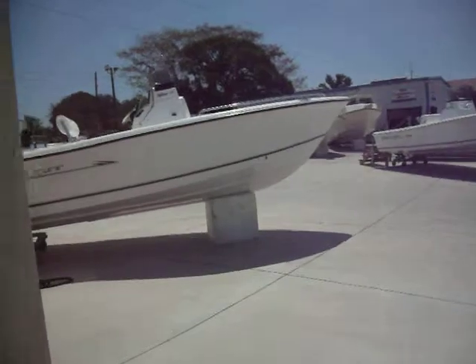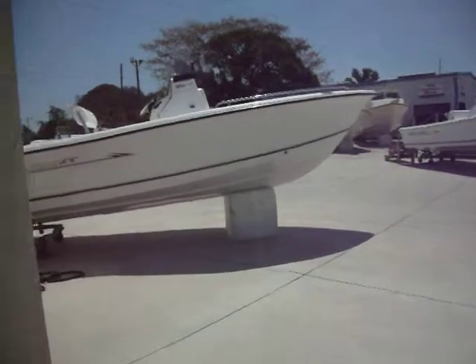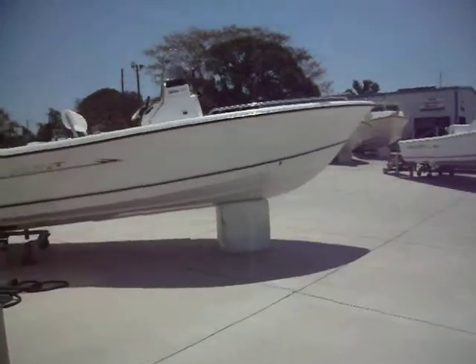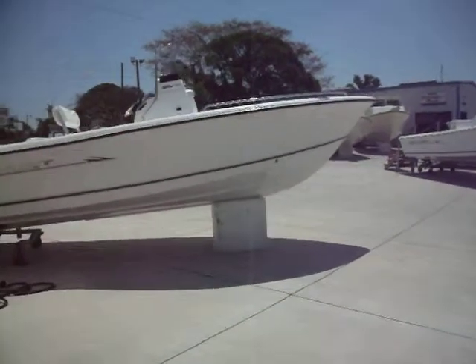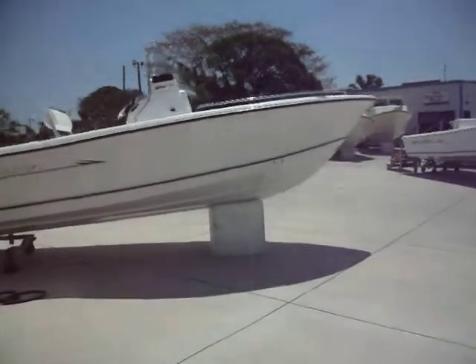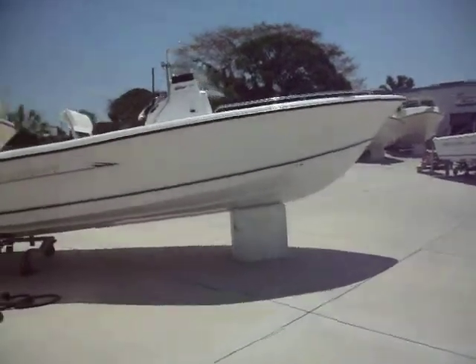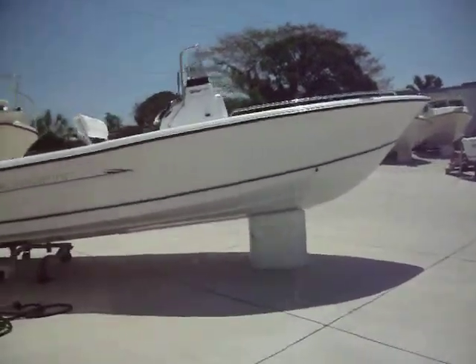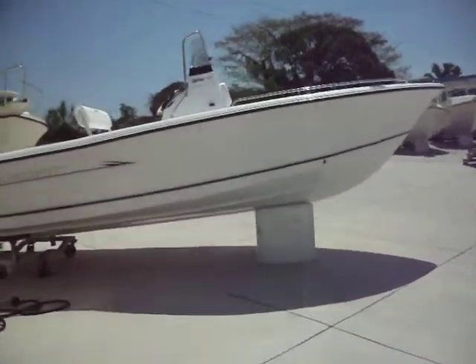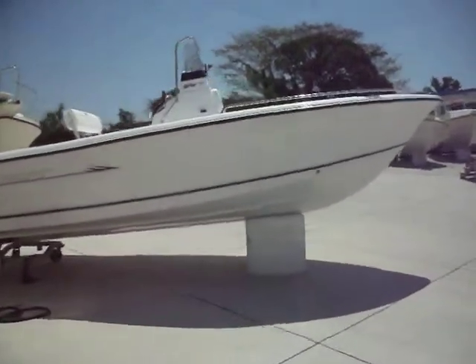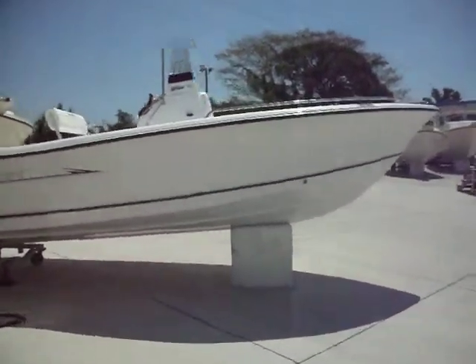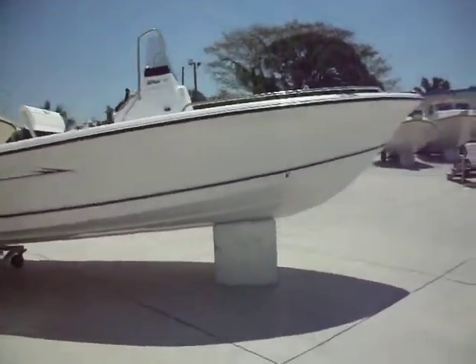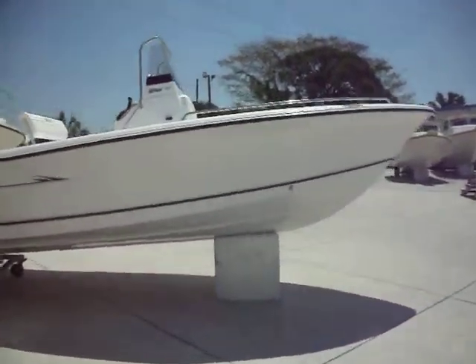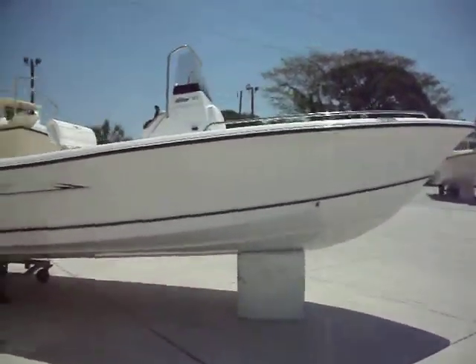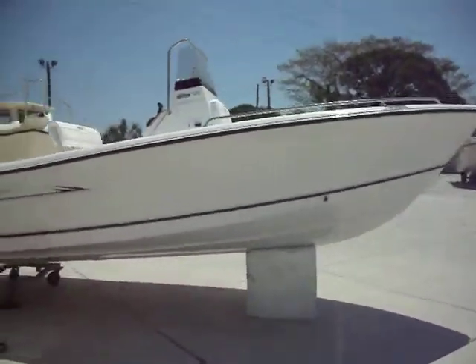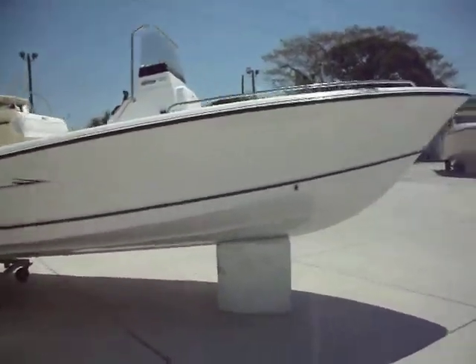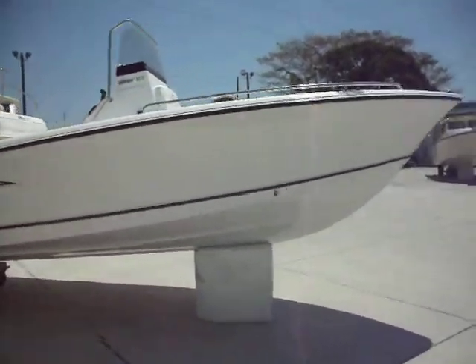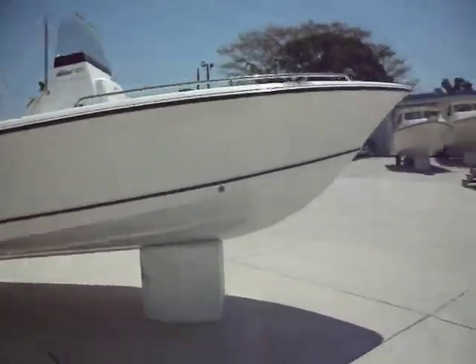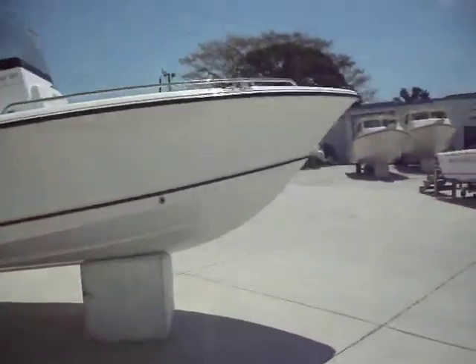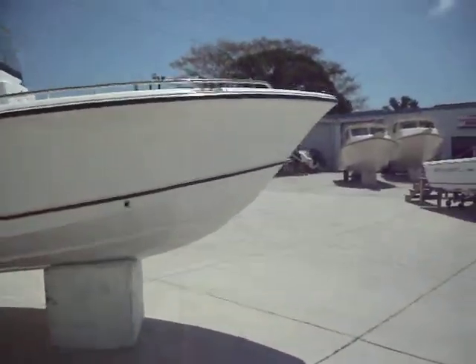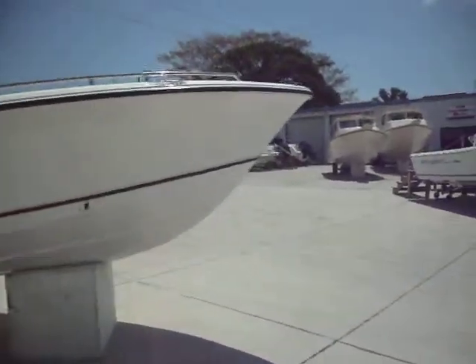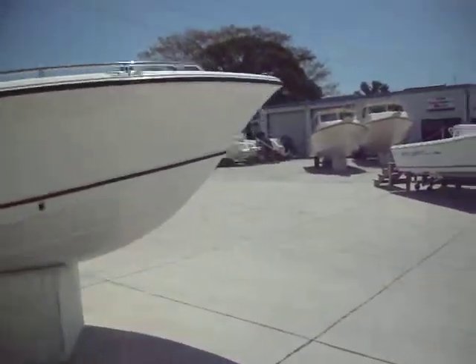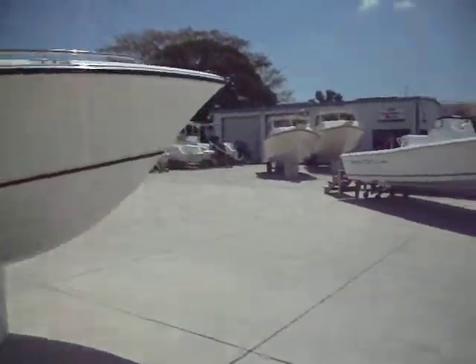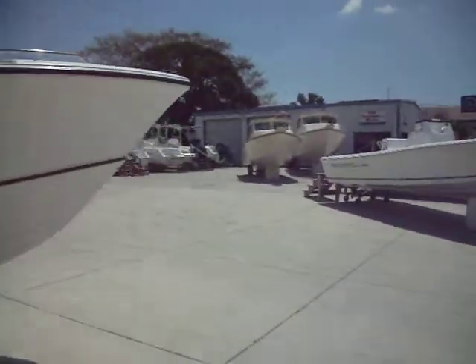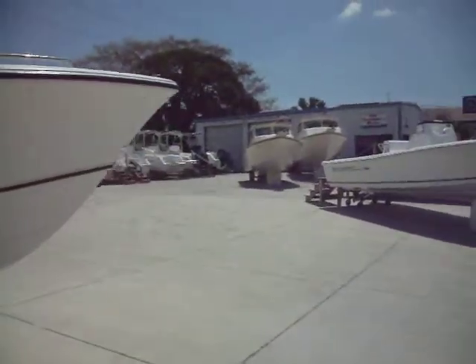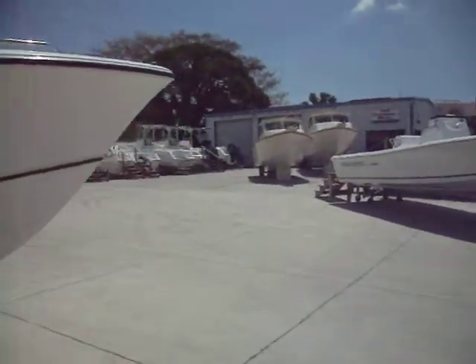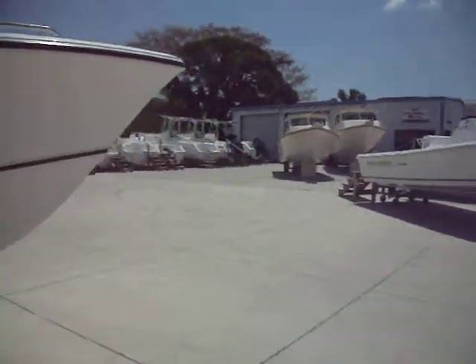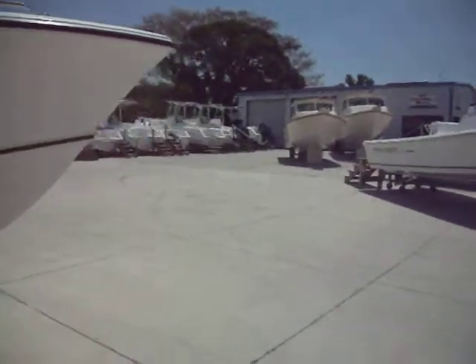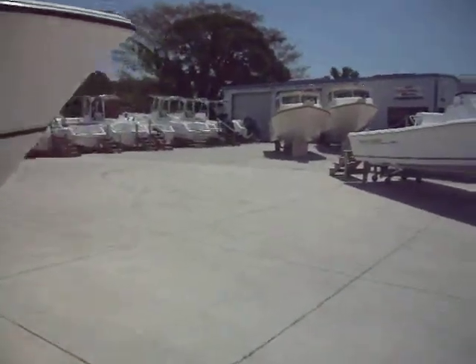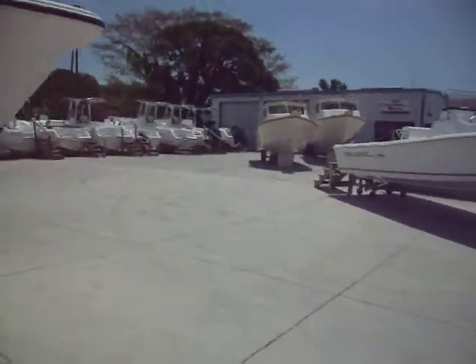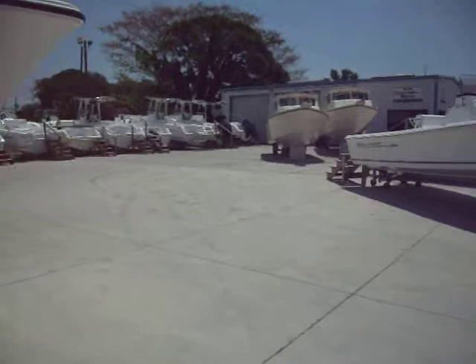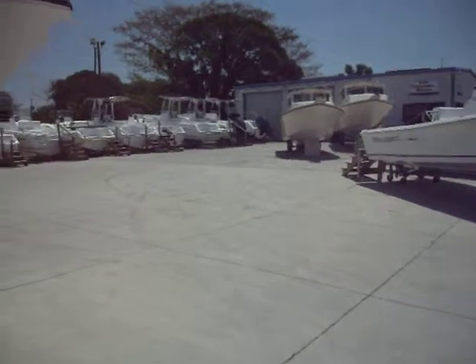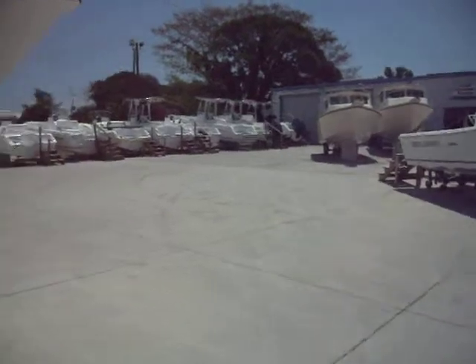Here we are passing the 177 Triton — beautiful boat, brand new in stock.